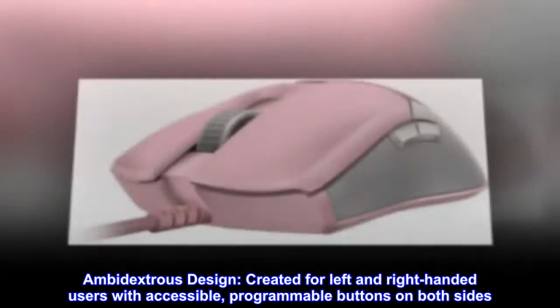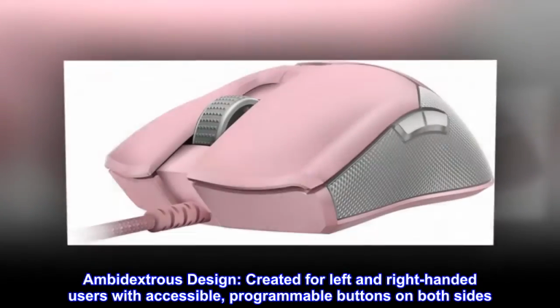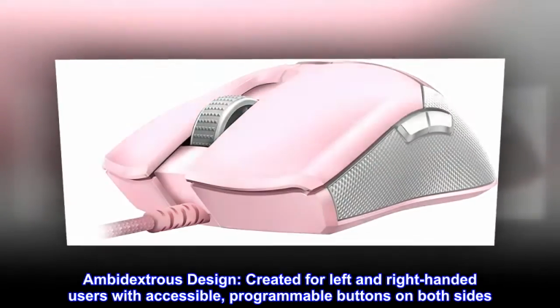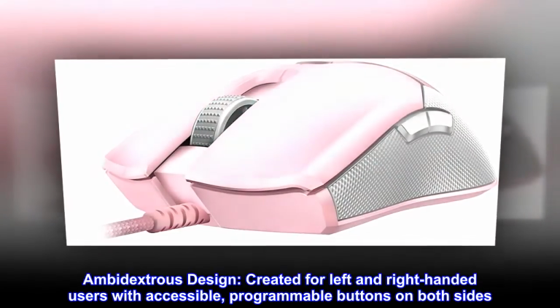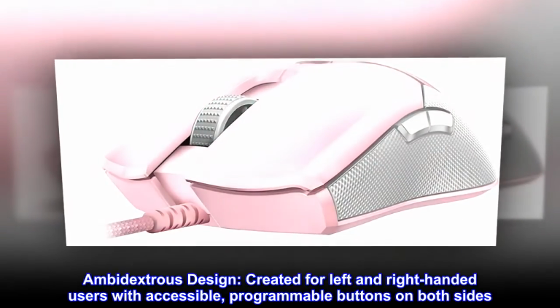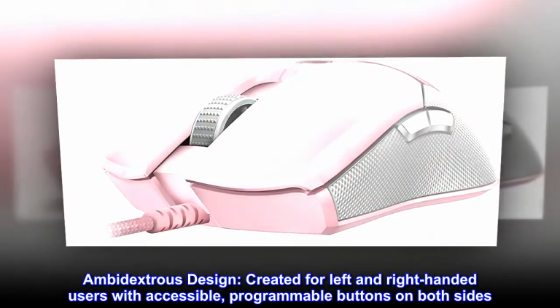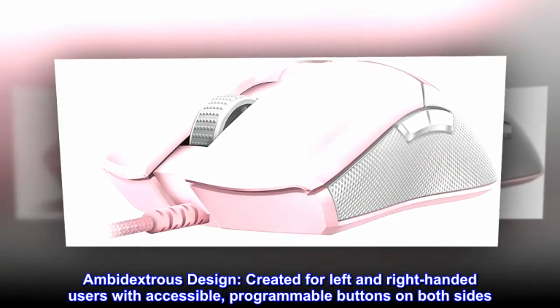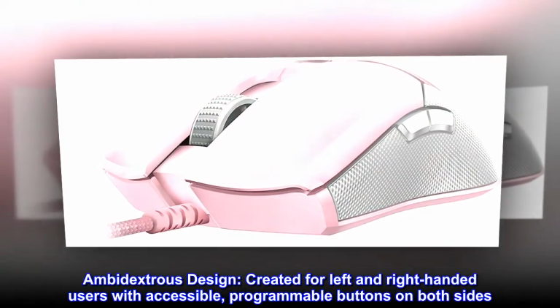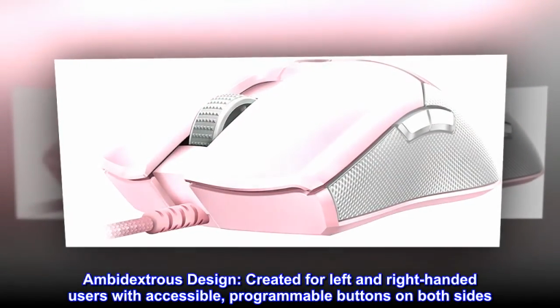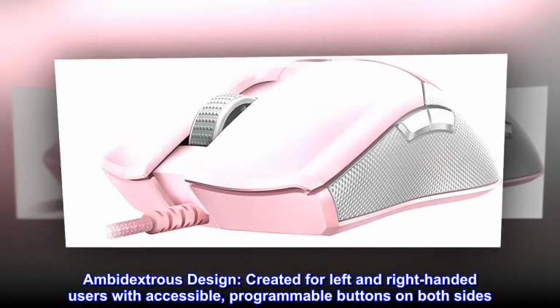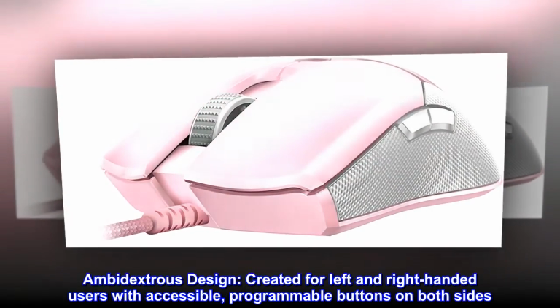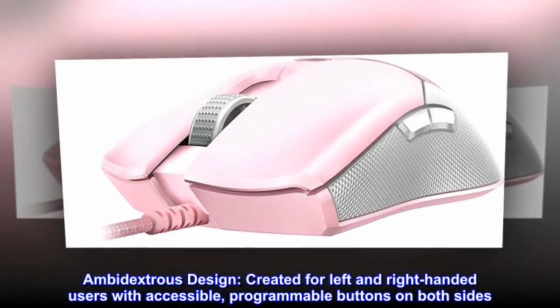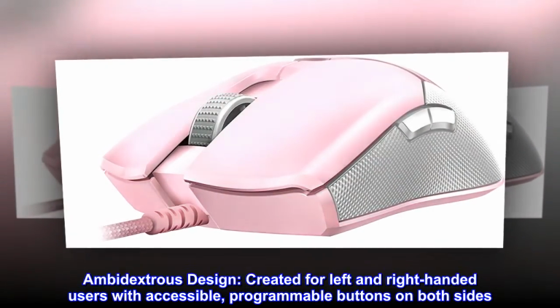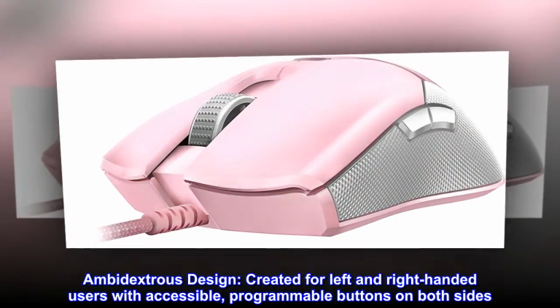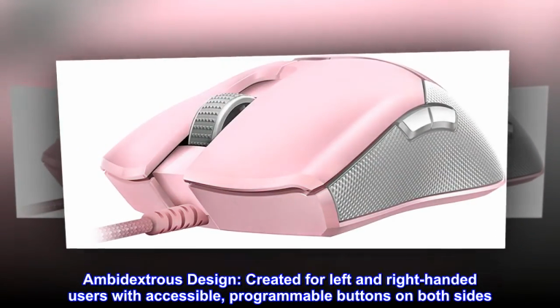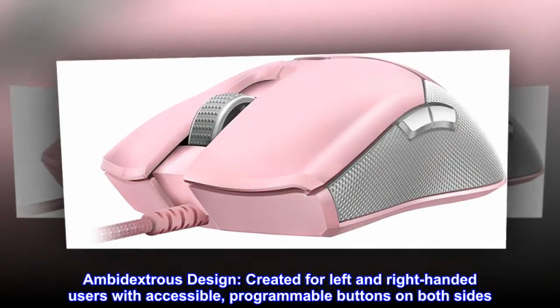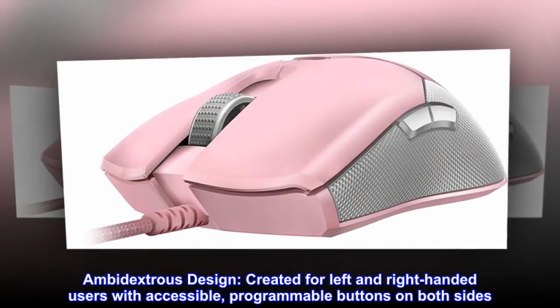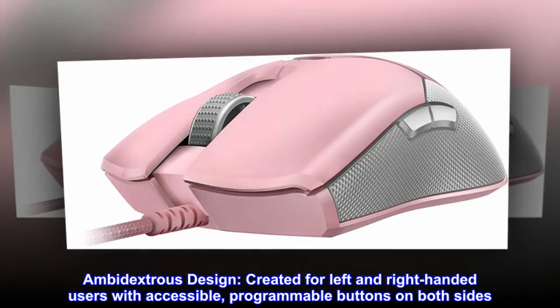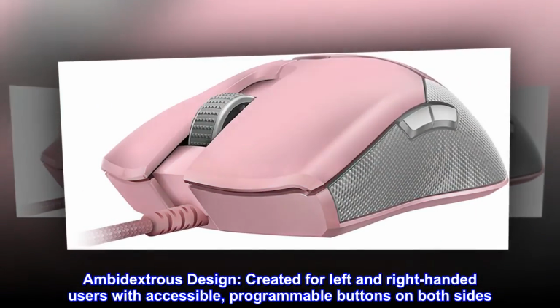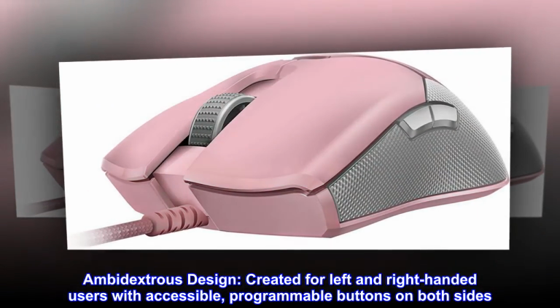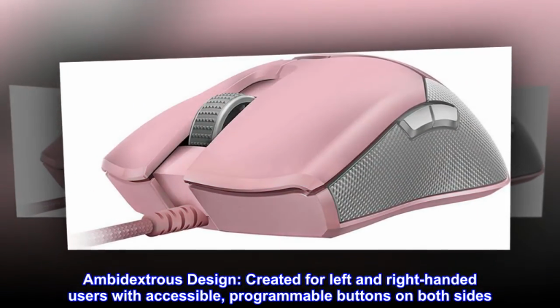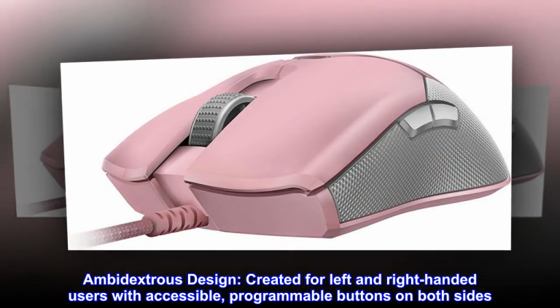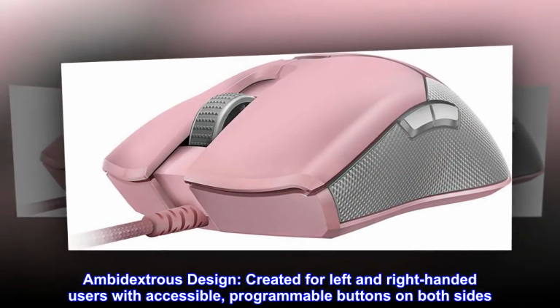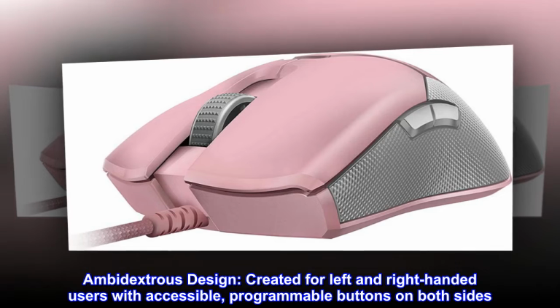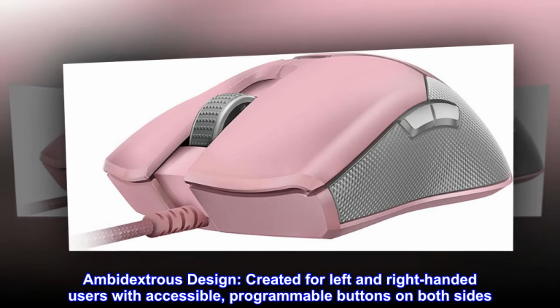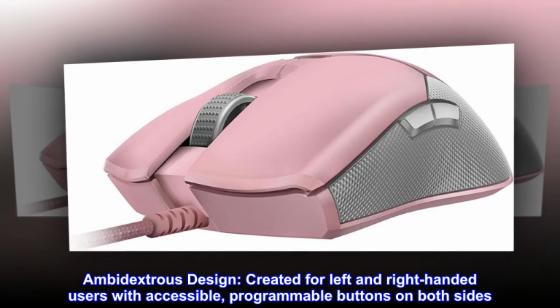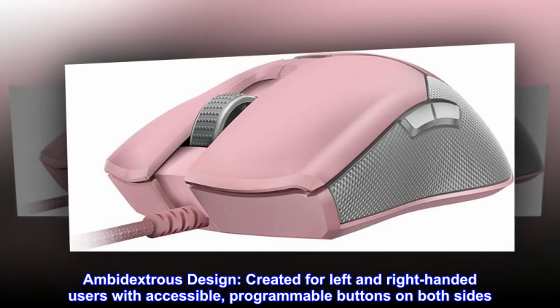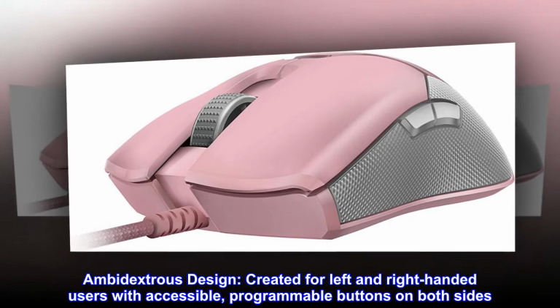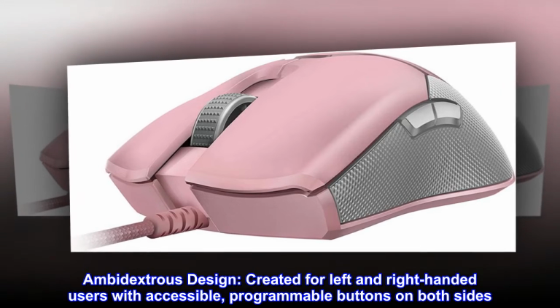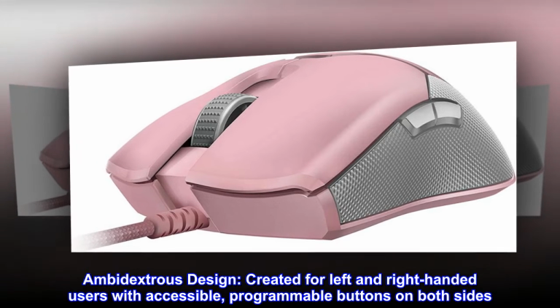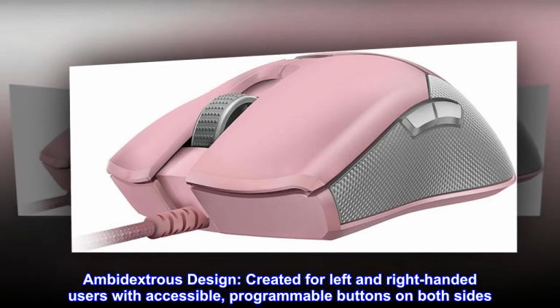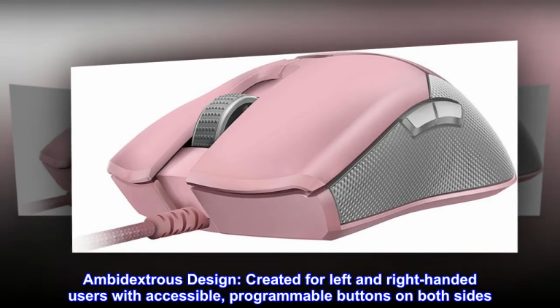Ambidextrous design, created for left- and right-handed users with accessible, programmable buttons on both sides.